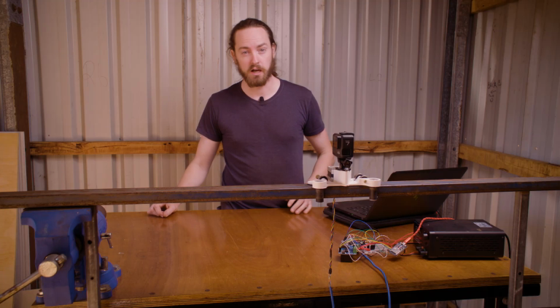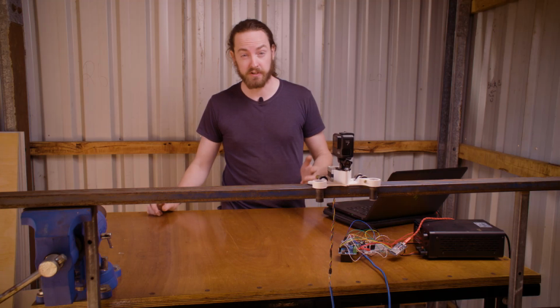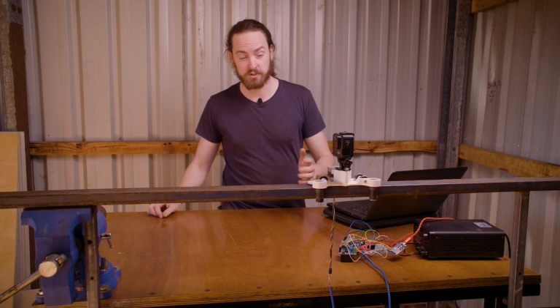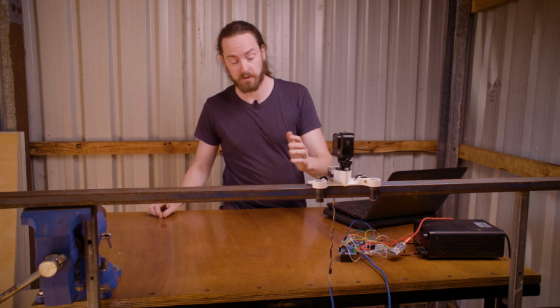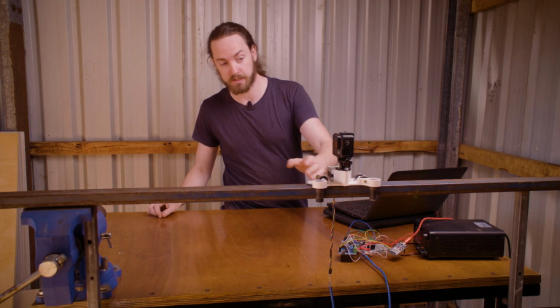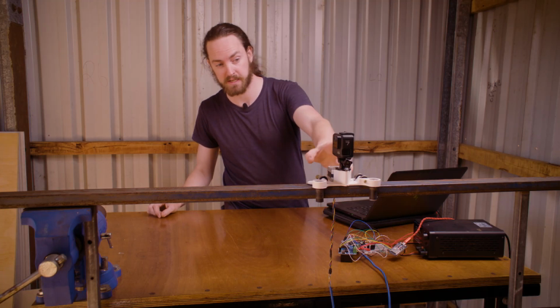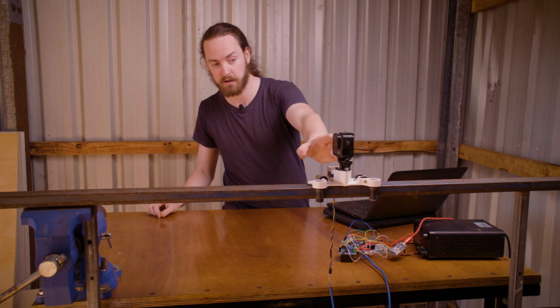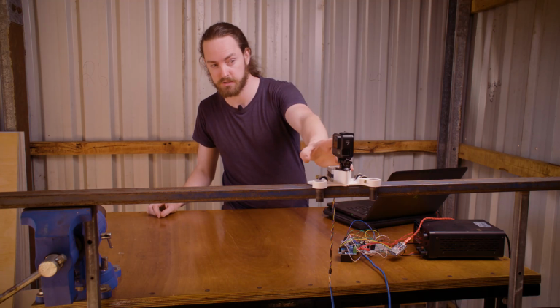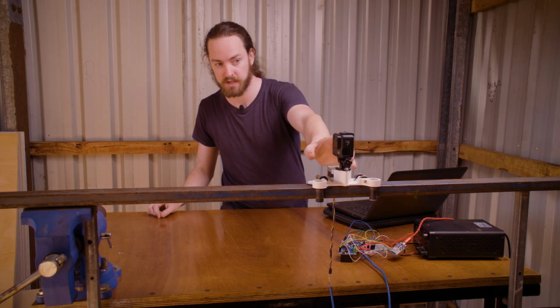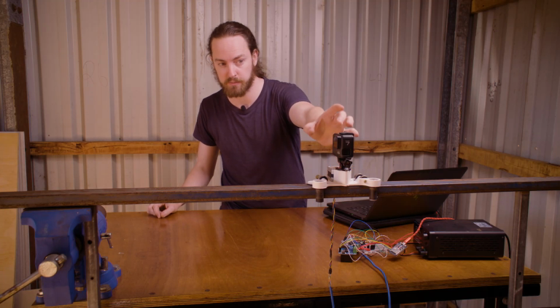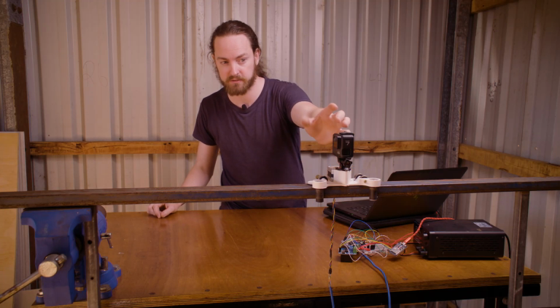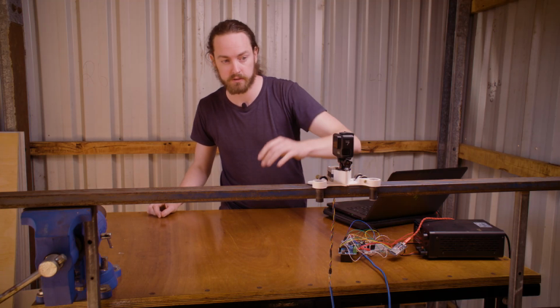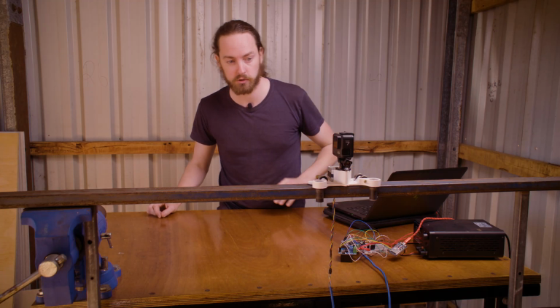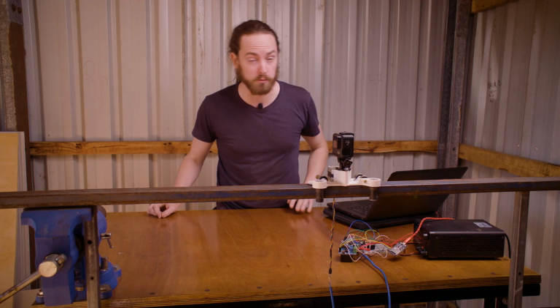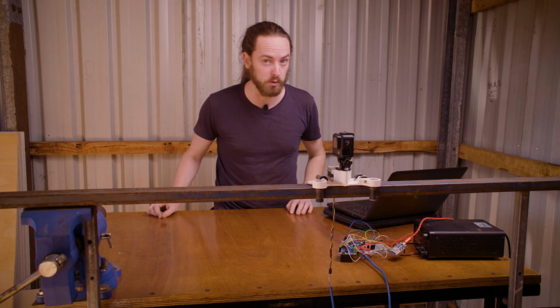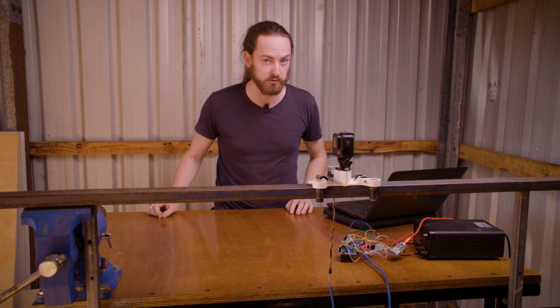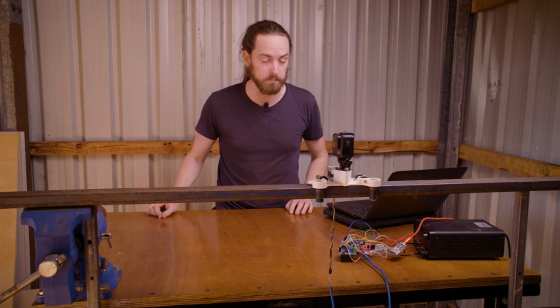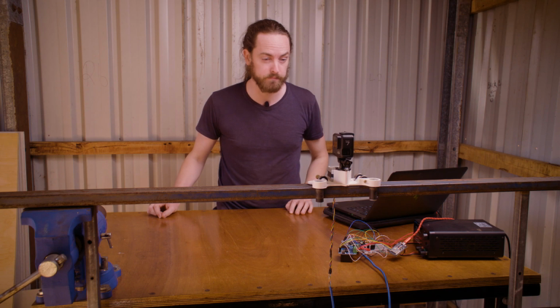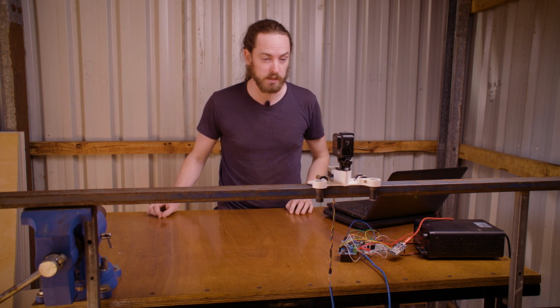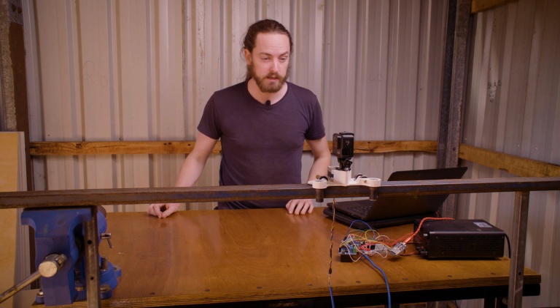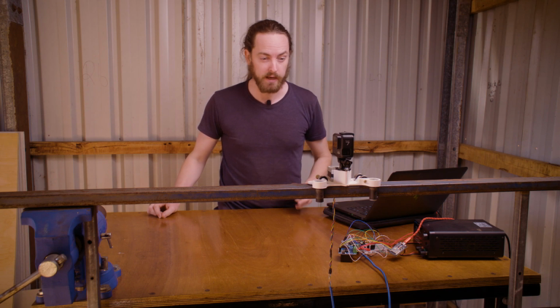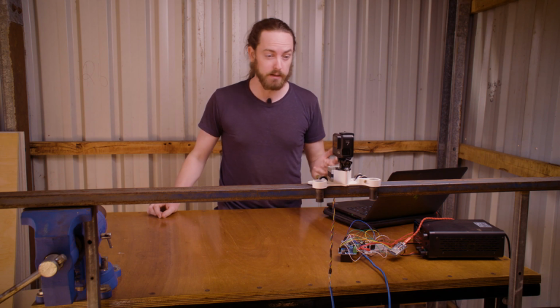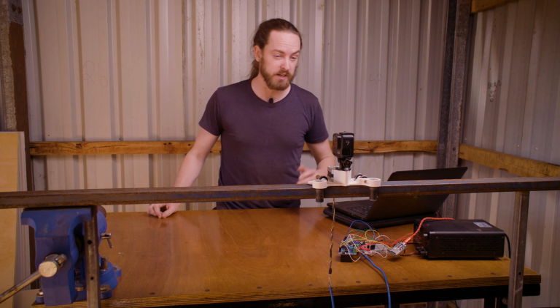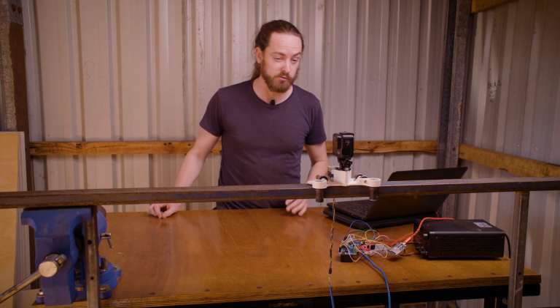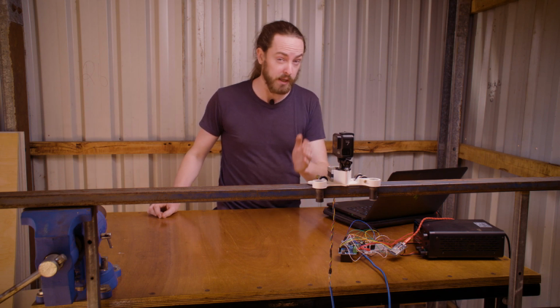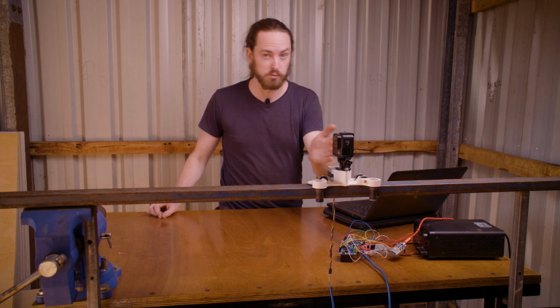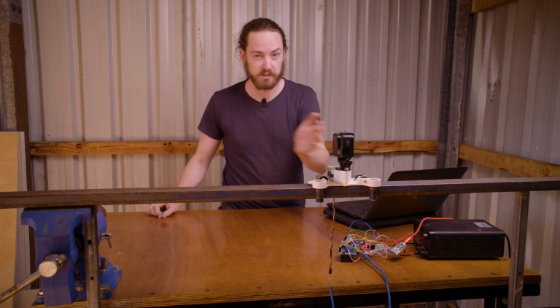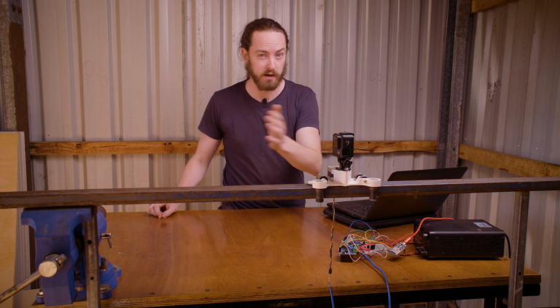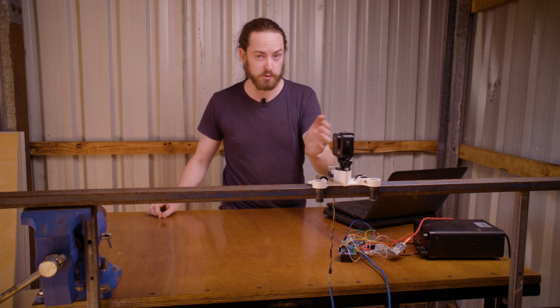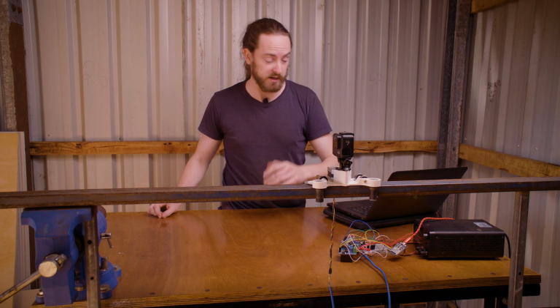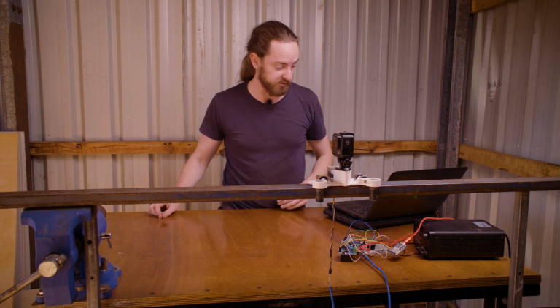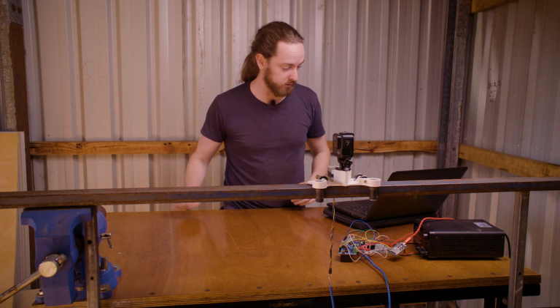I've finished assembling my carriage and I've mounted a little GoPro on top, and I'm going to have a play moving the carriage back and forth.